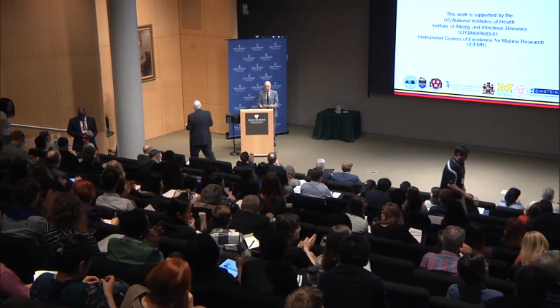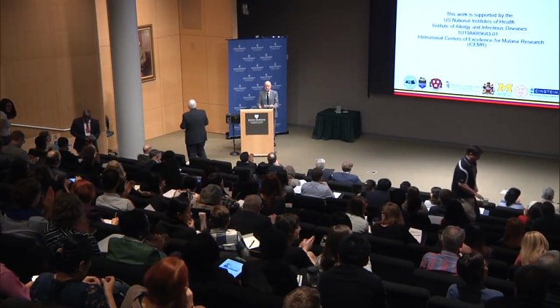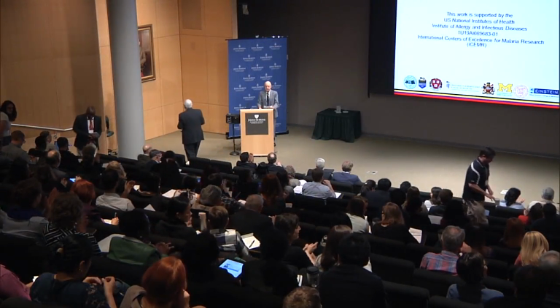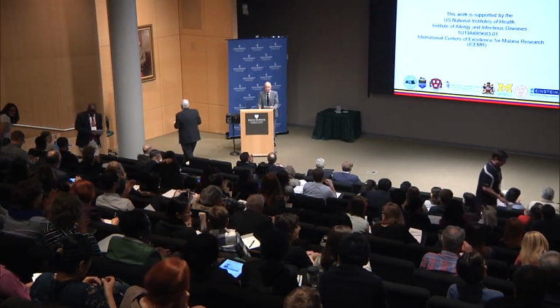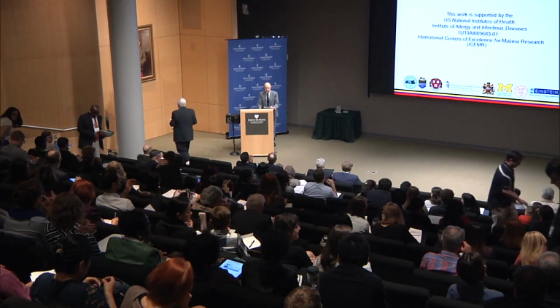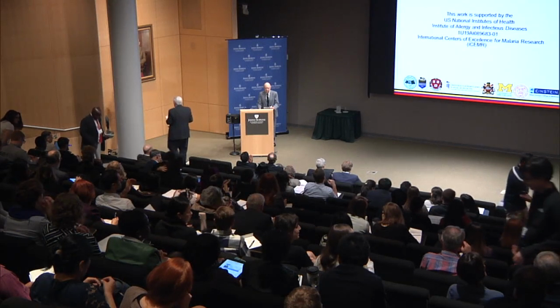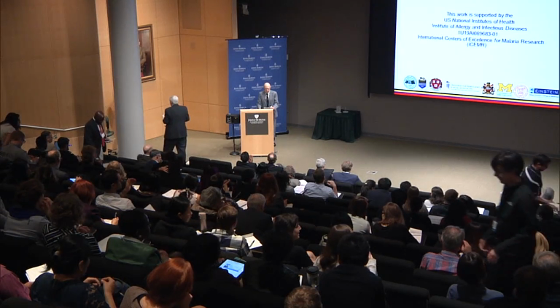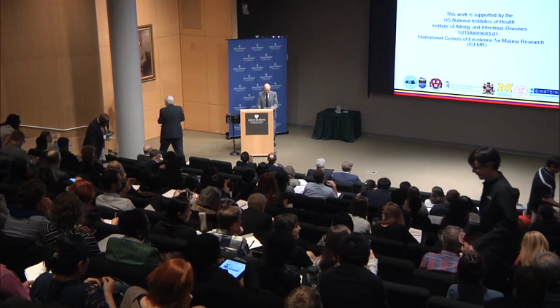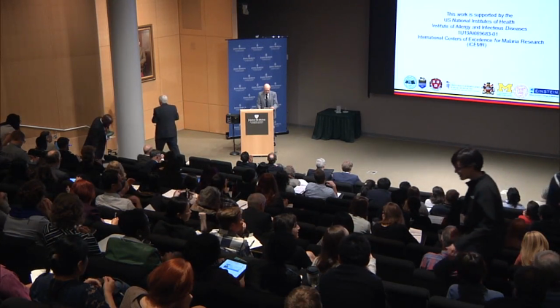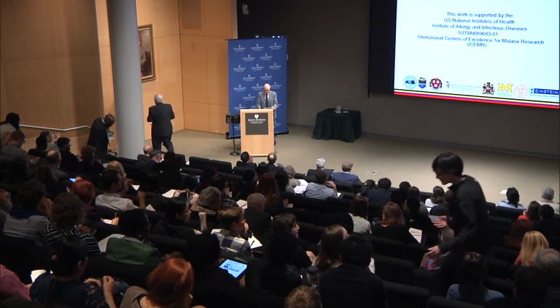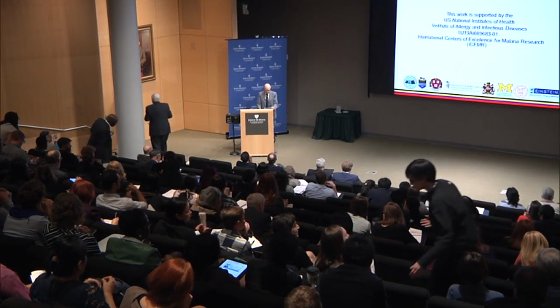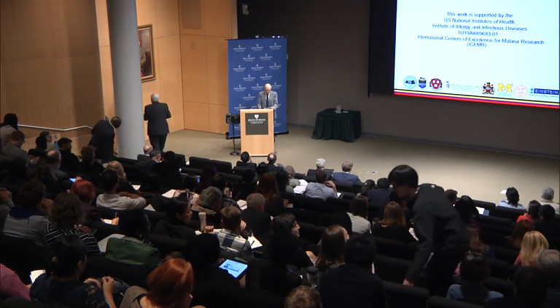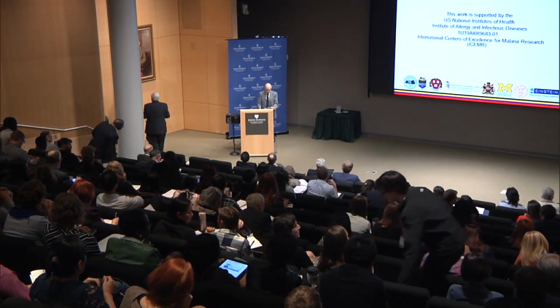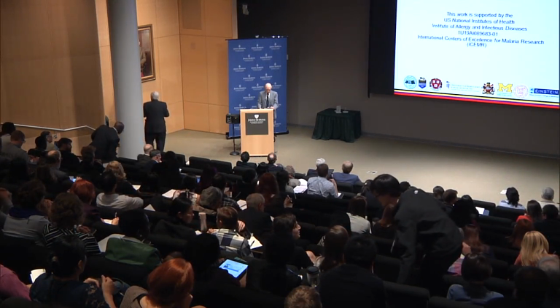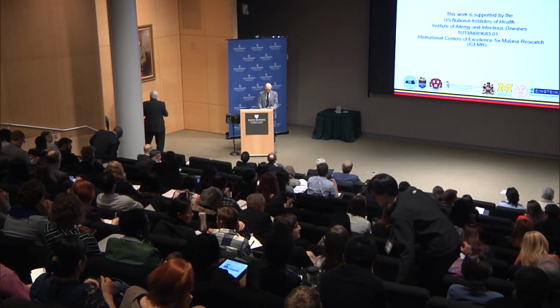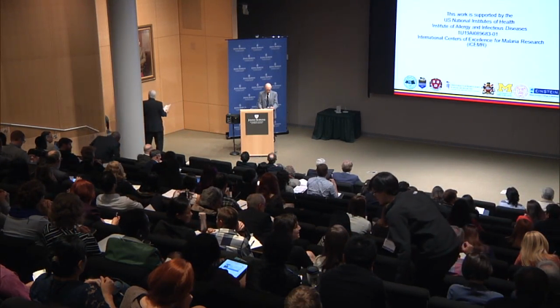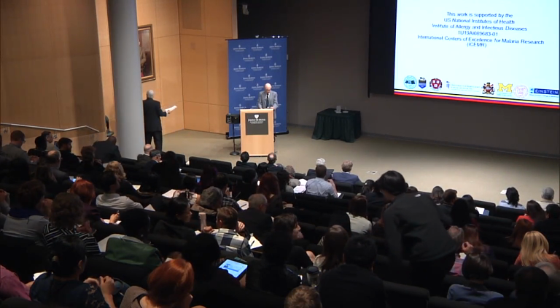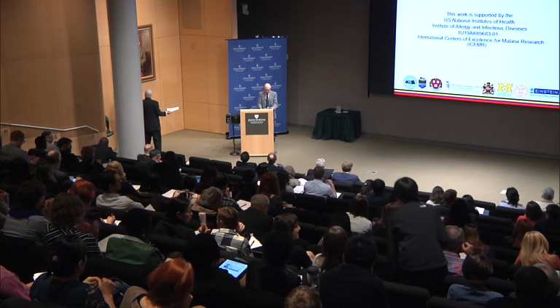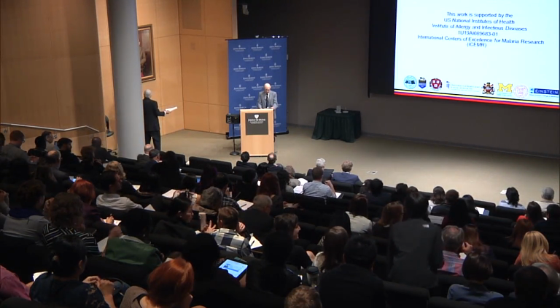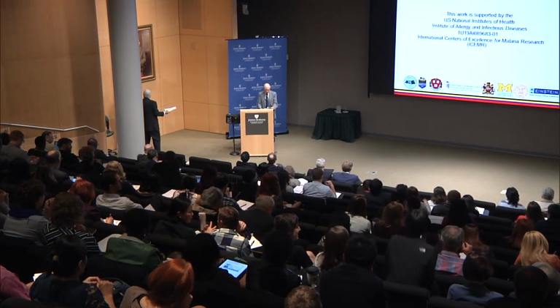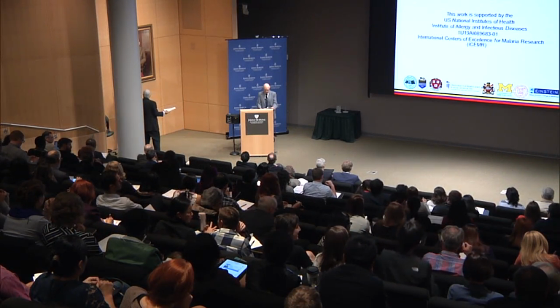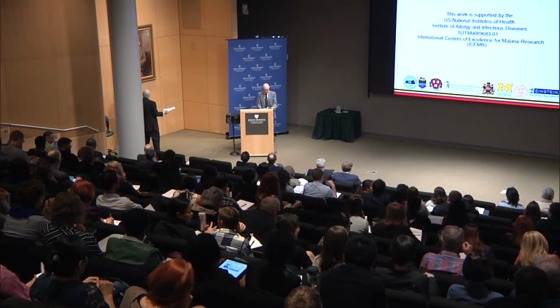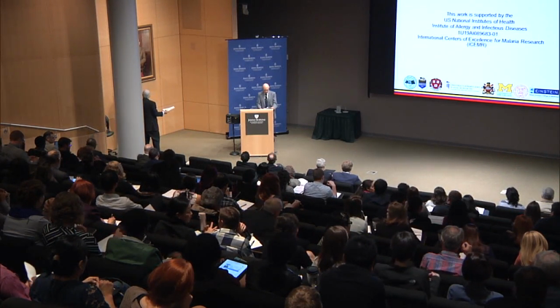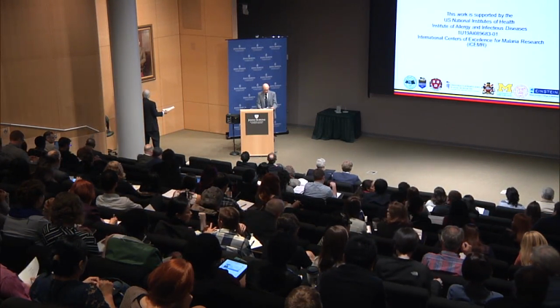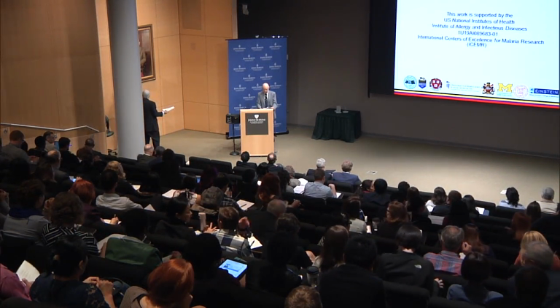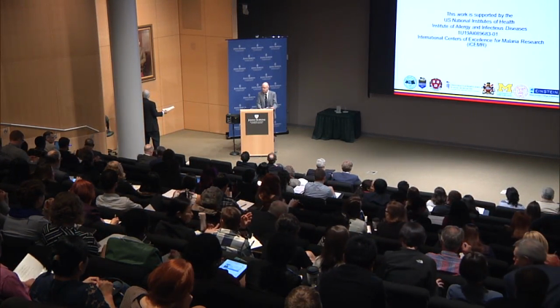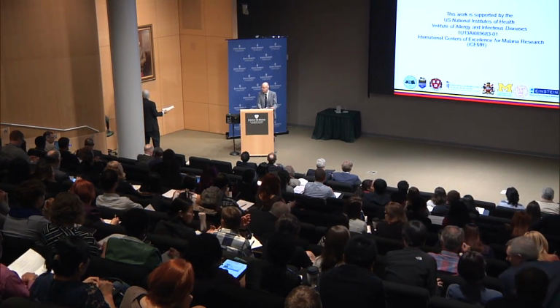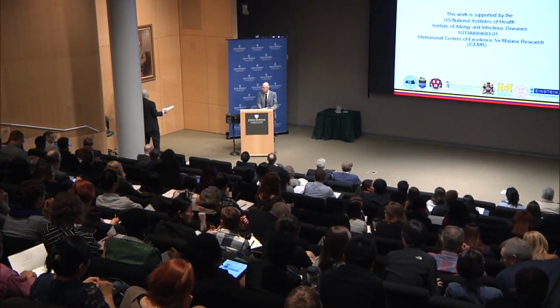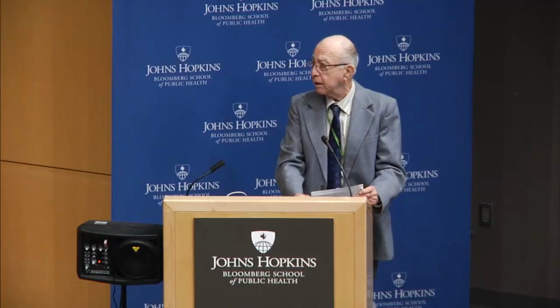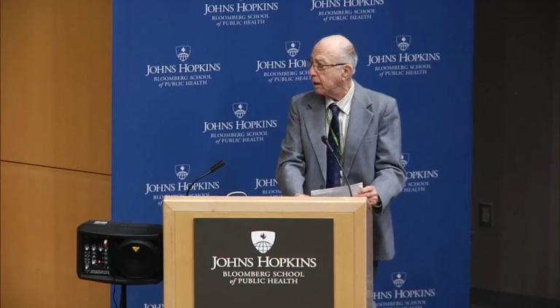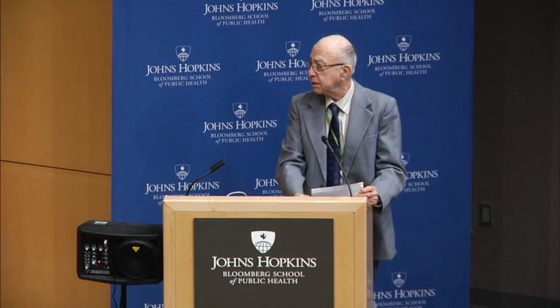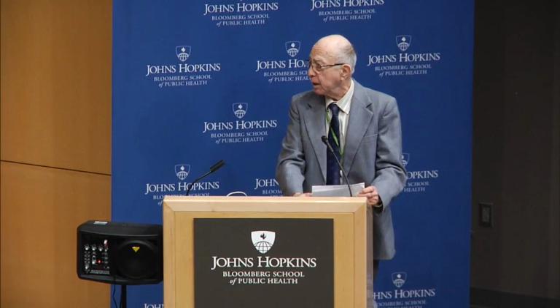It's now my pleasure to introduce Dr. Don Kockstad, who's going to talk about the West African ISOMER.